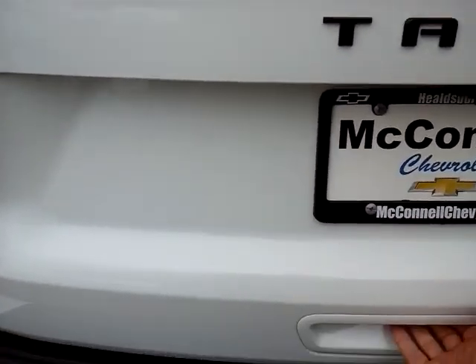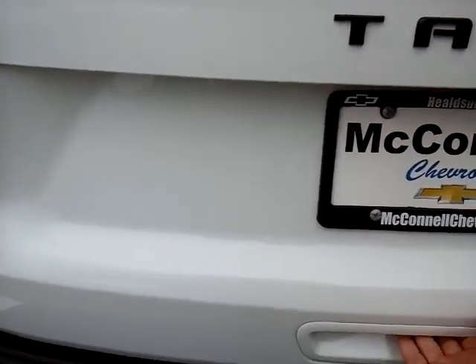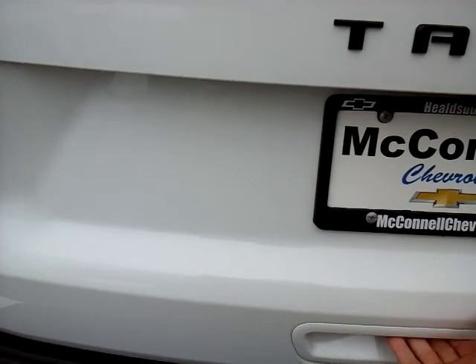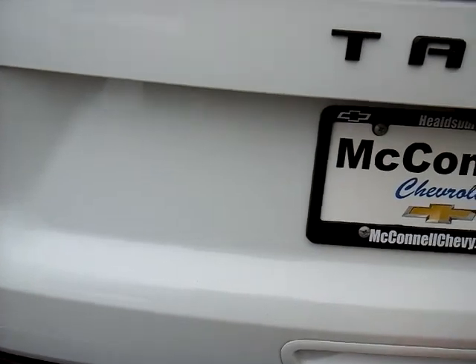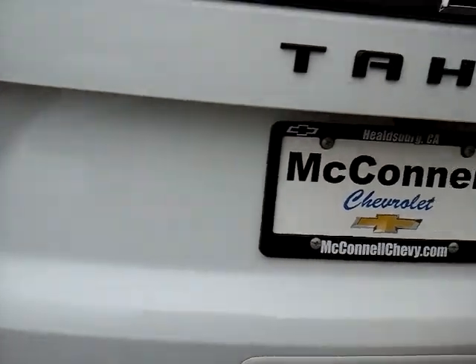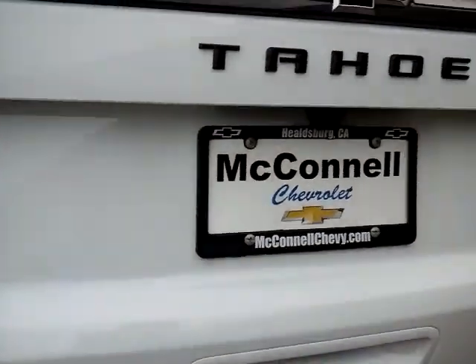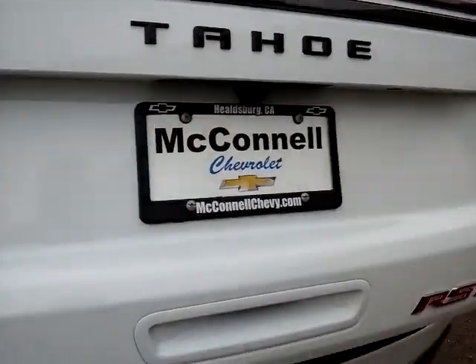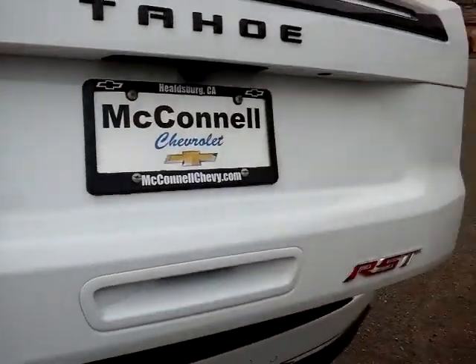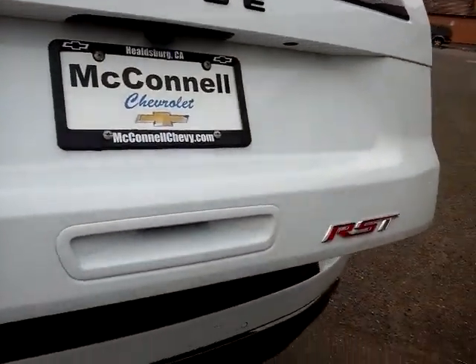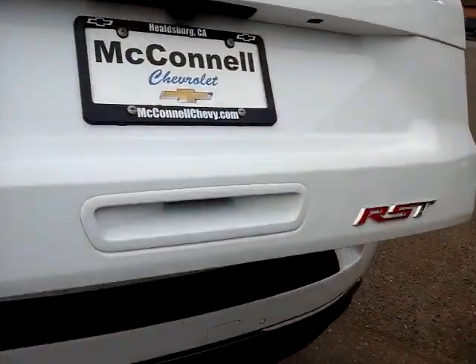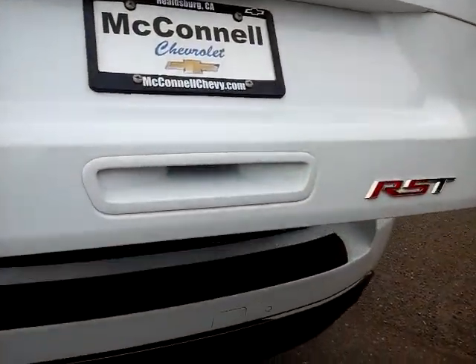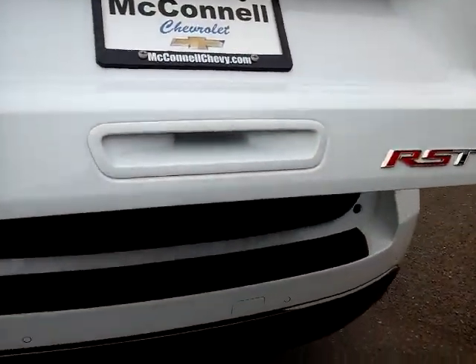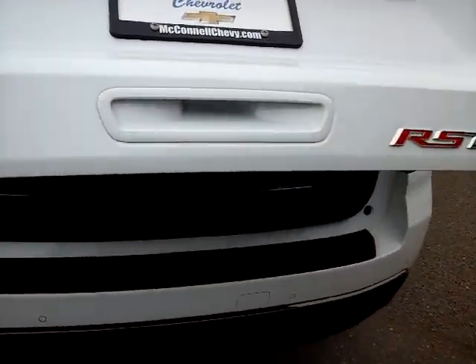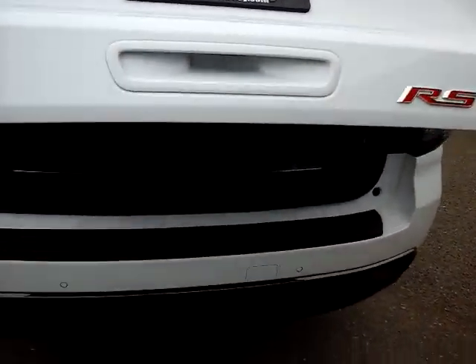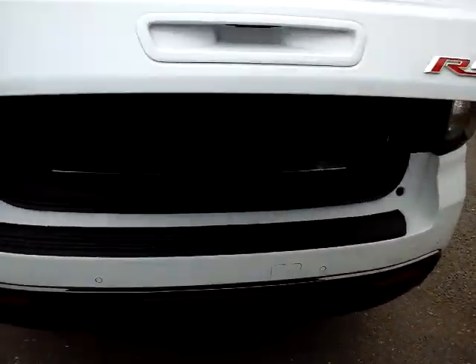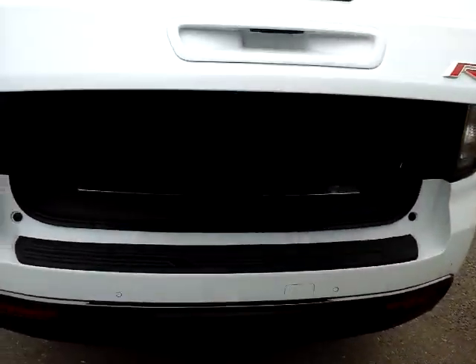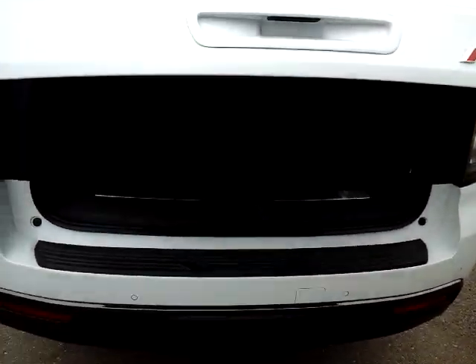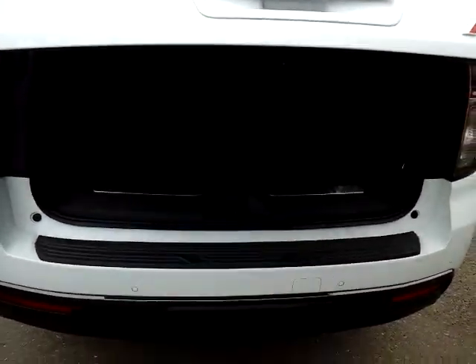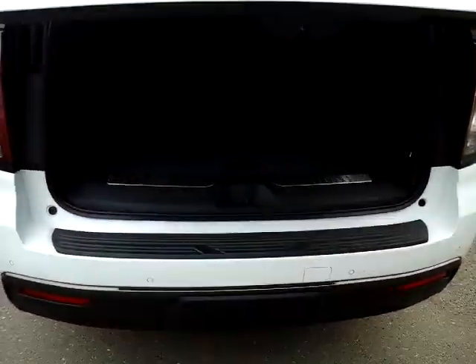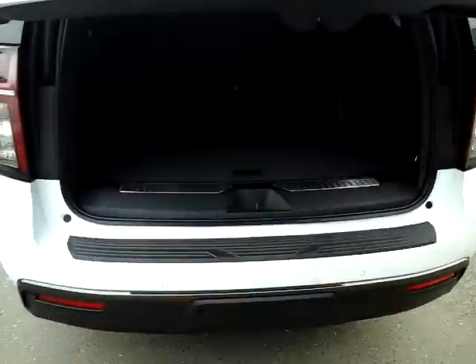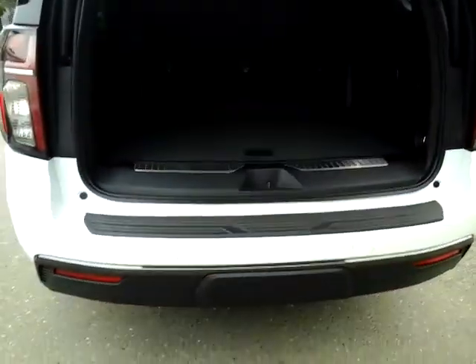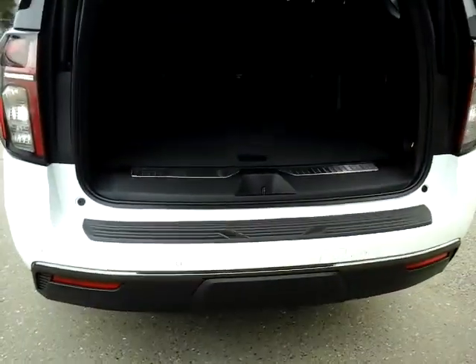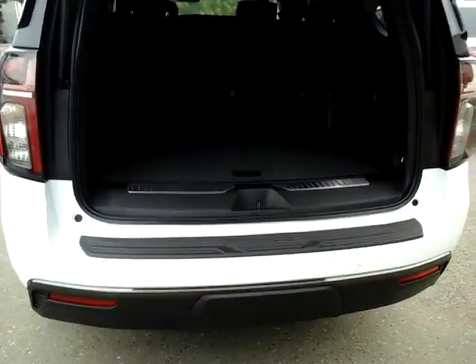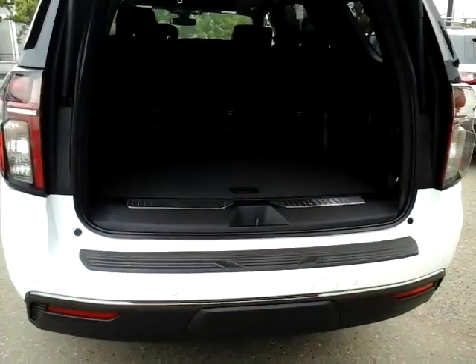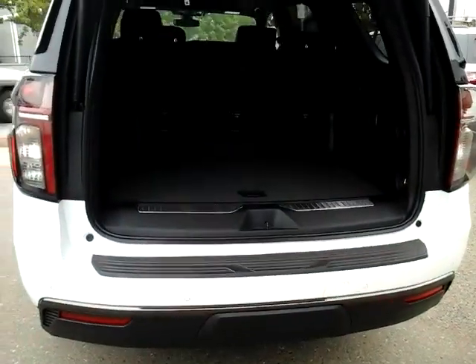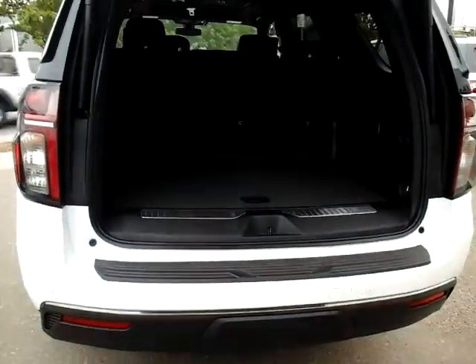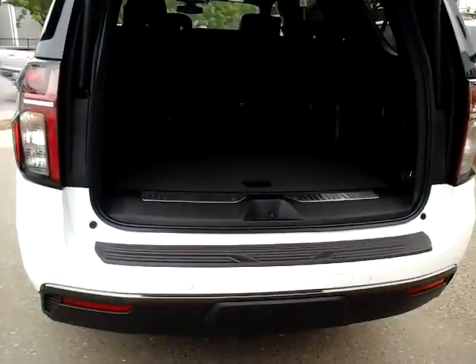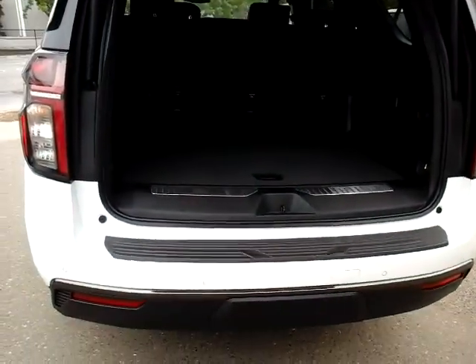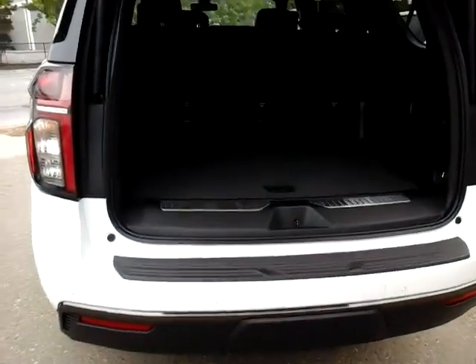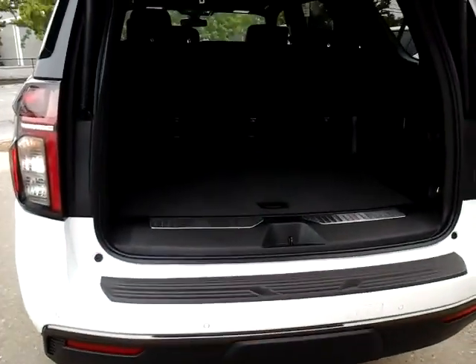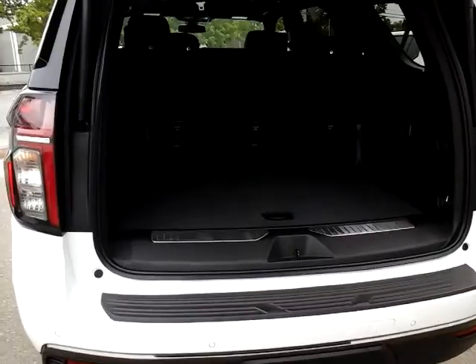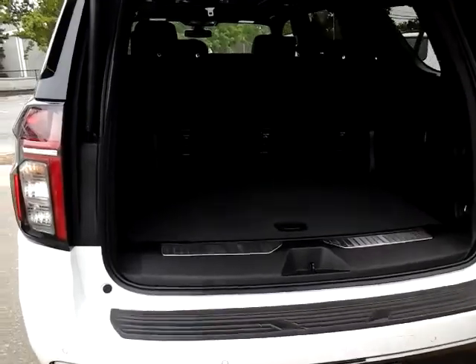The one-touch liftgate provides easy access, and there is storage in the rear.